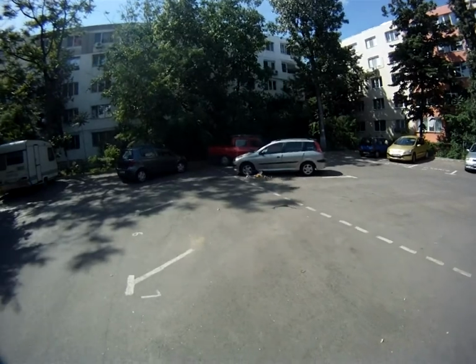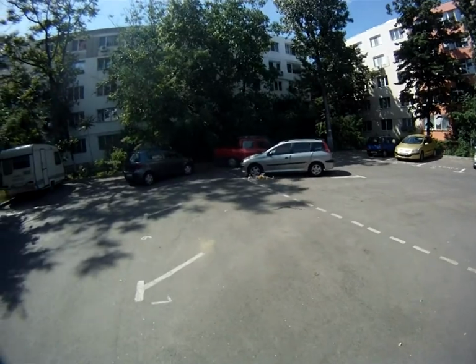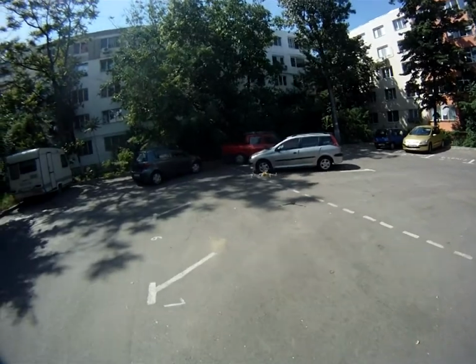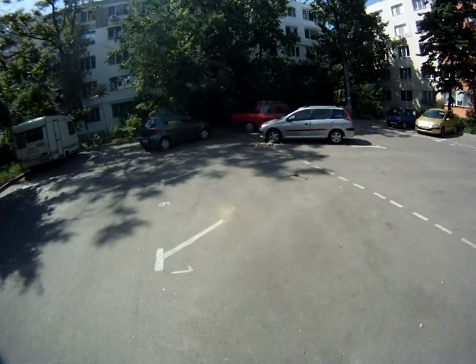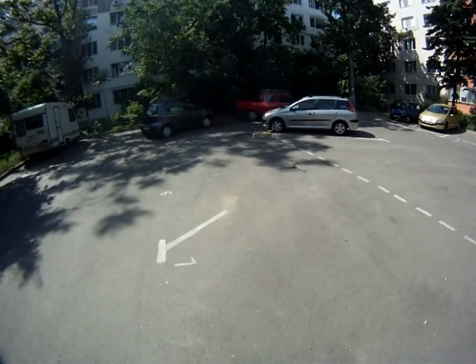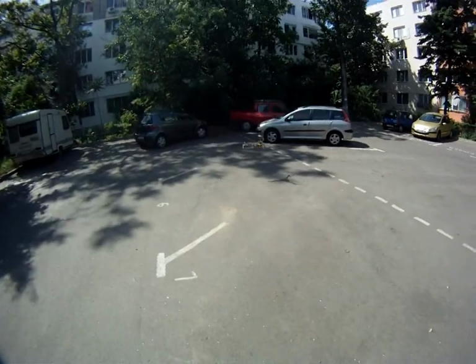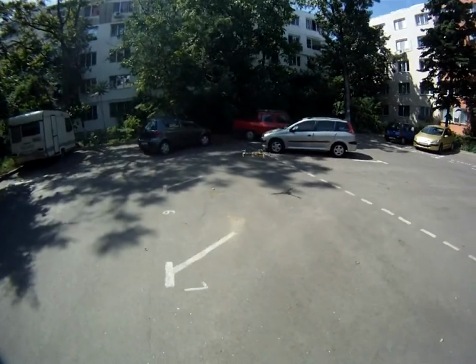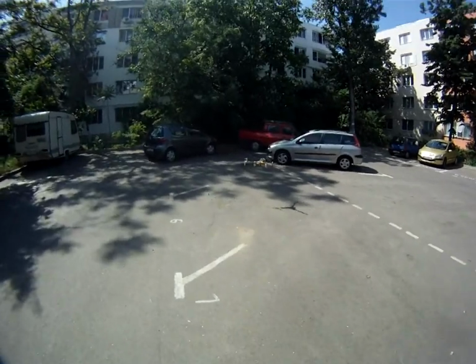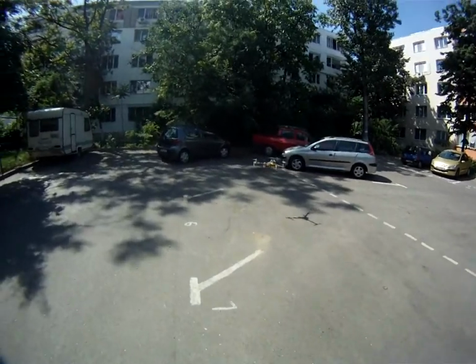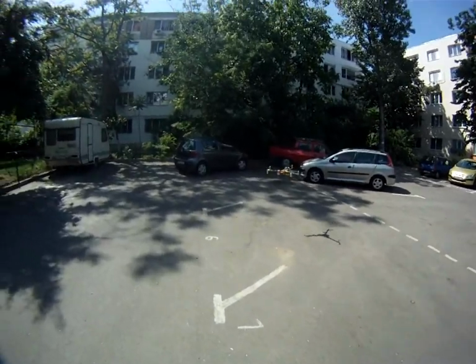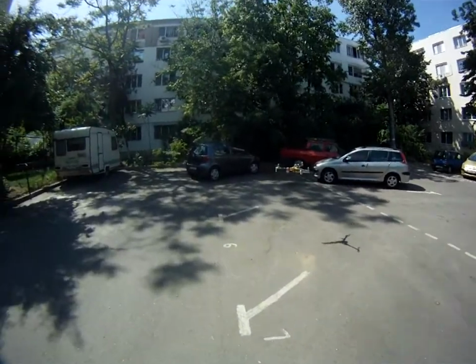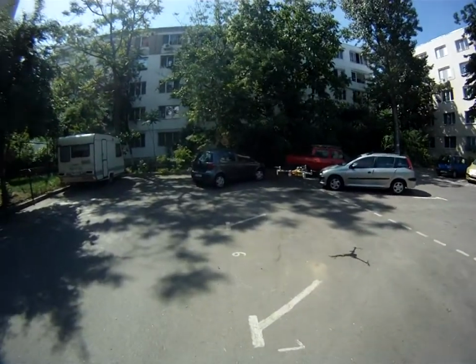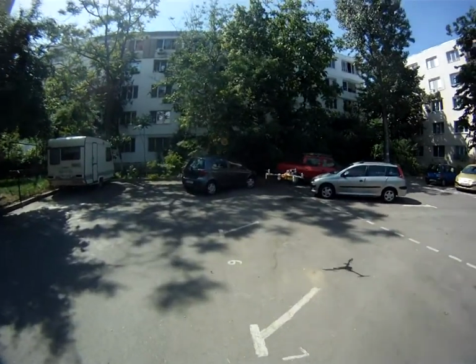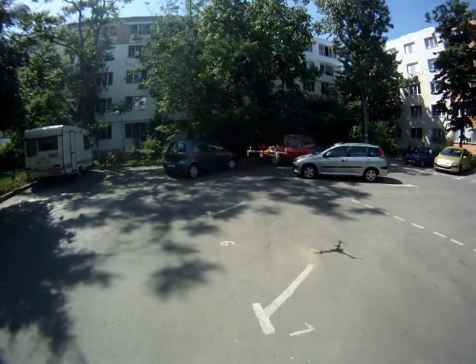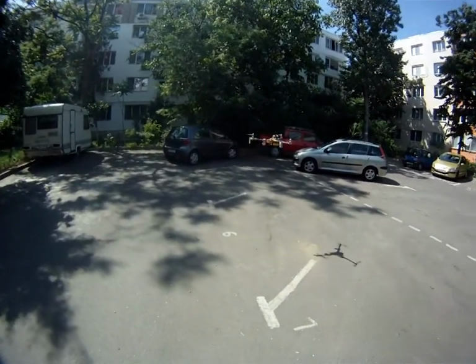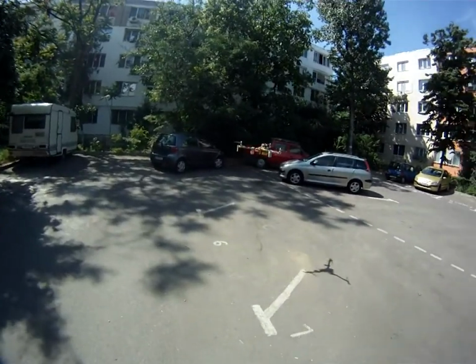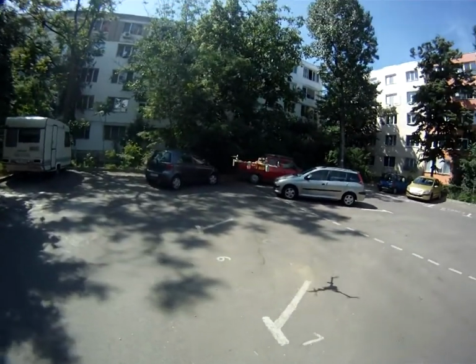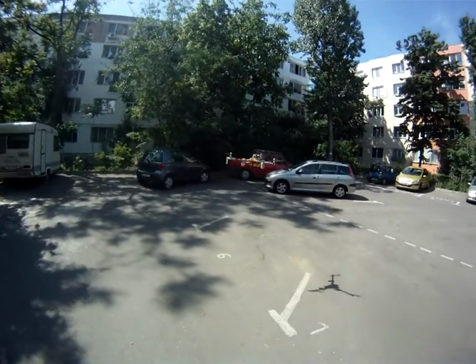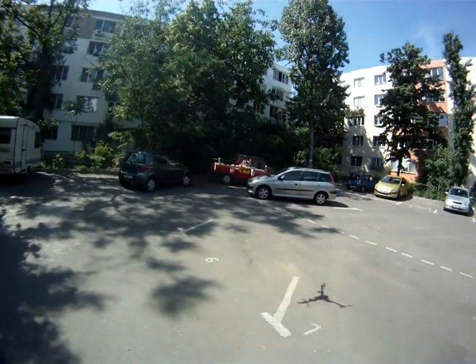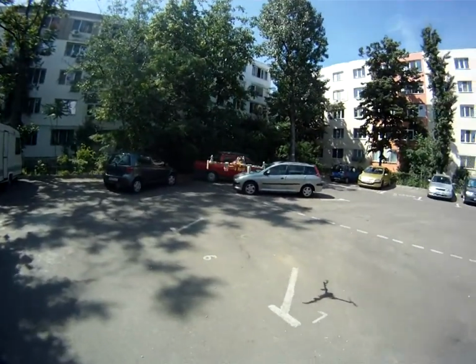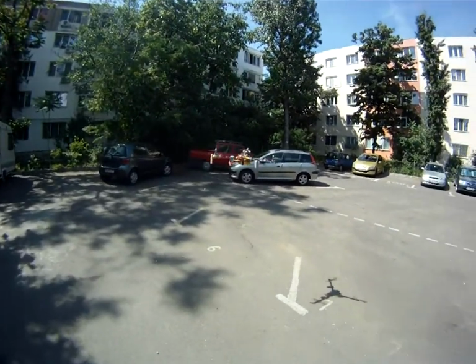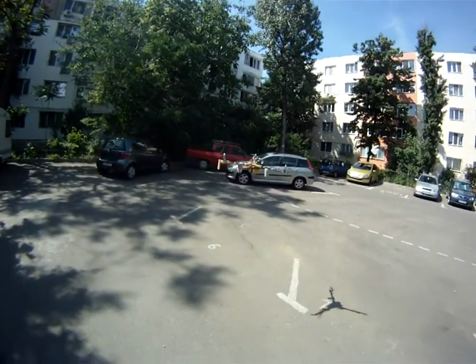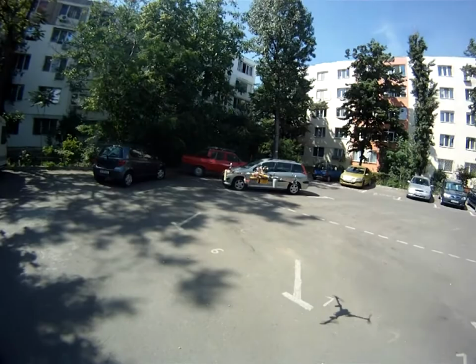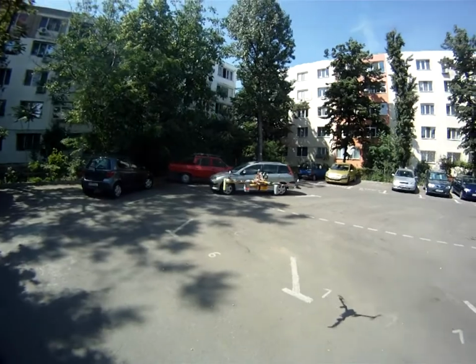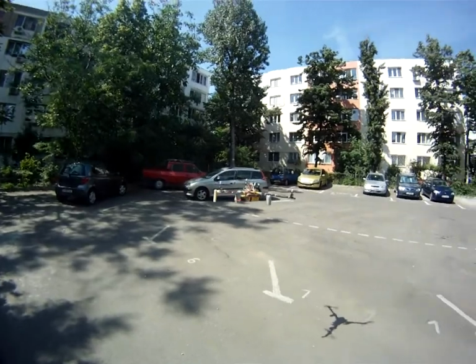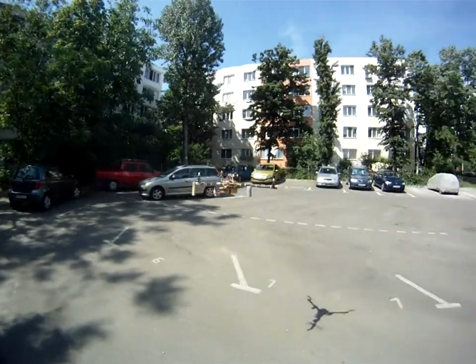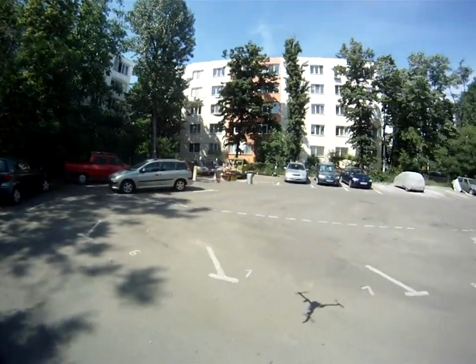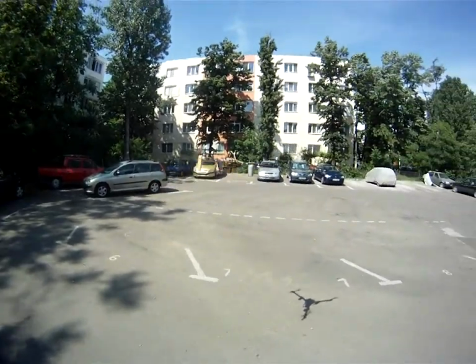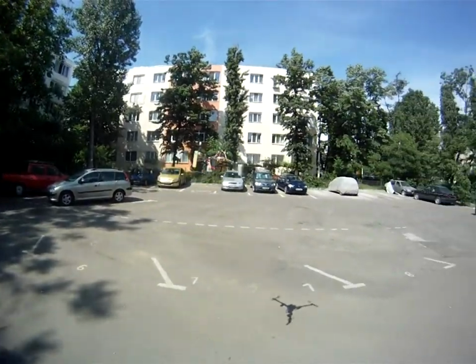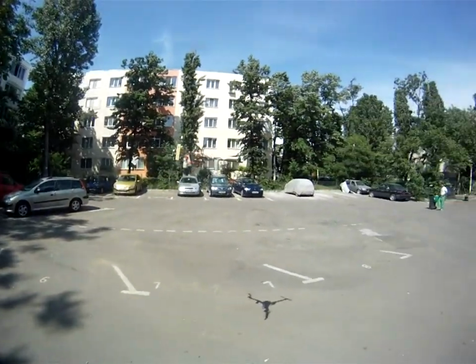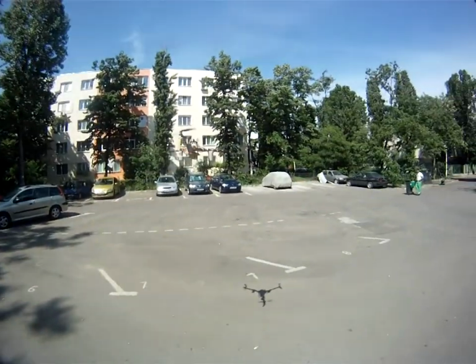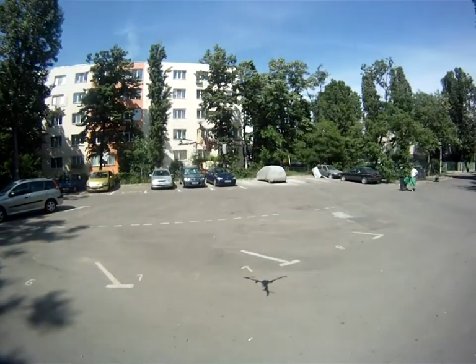Not good, not good. Now the wind is blowing.